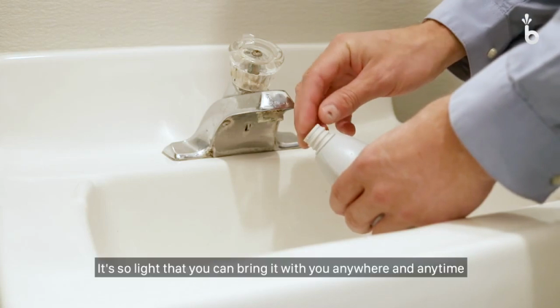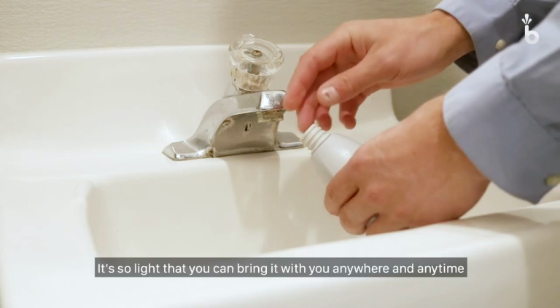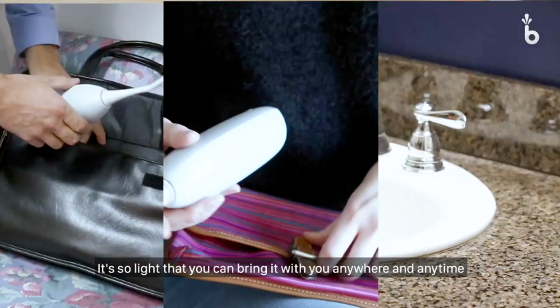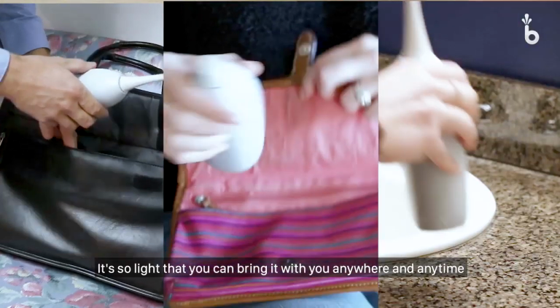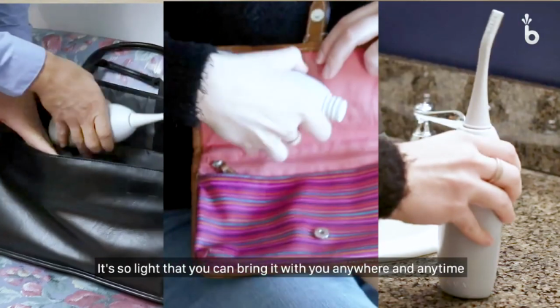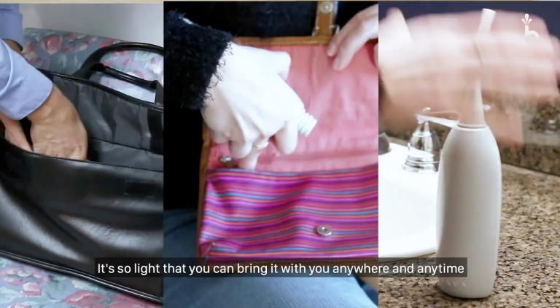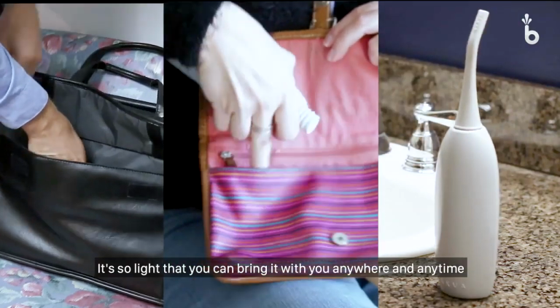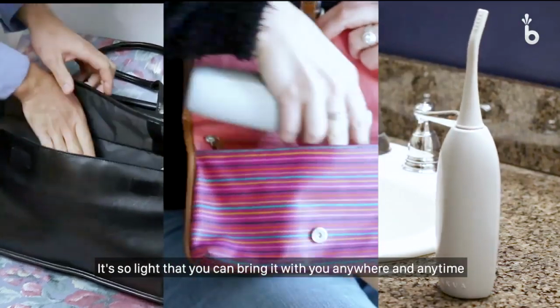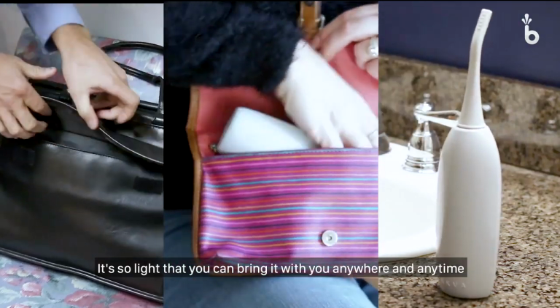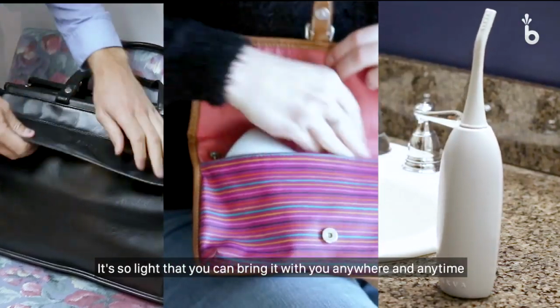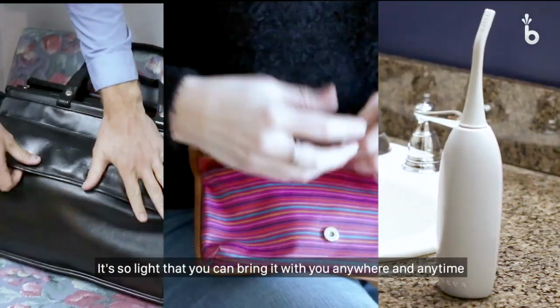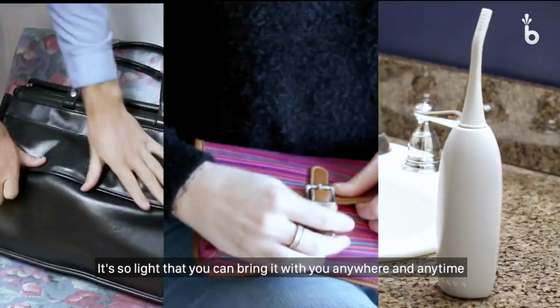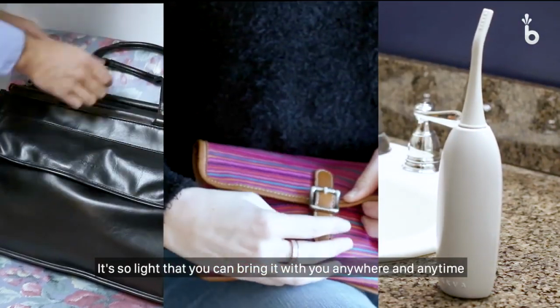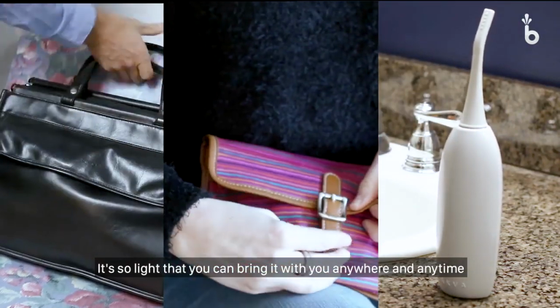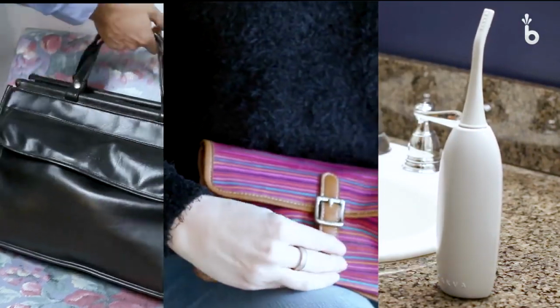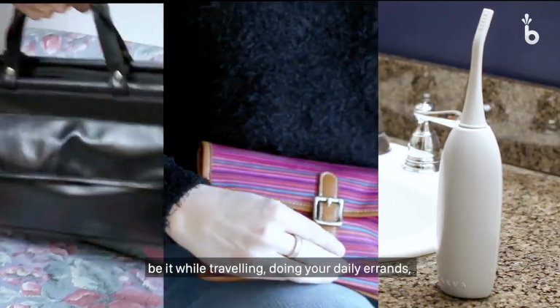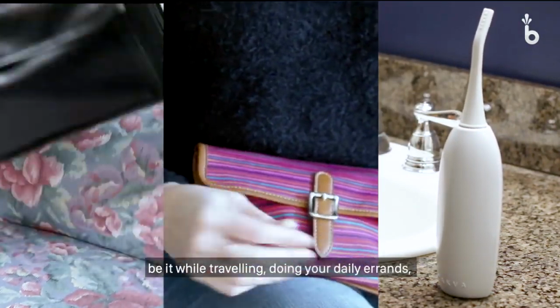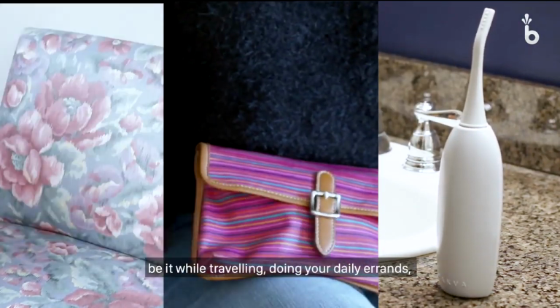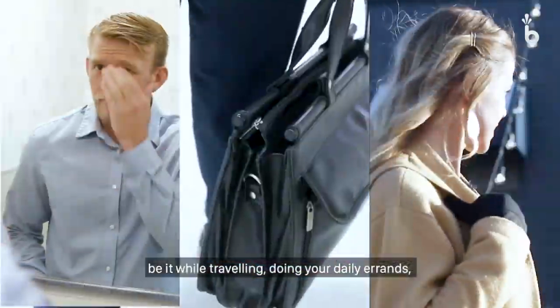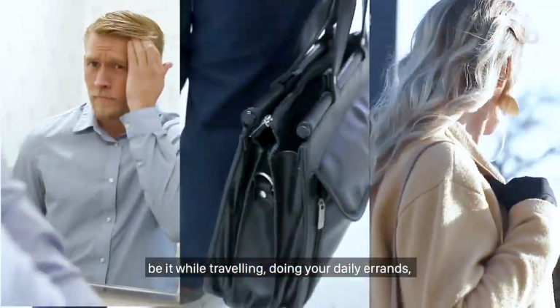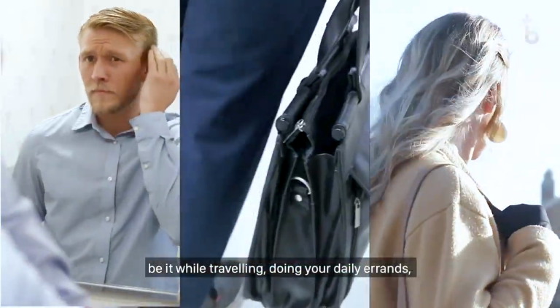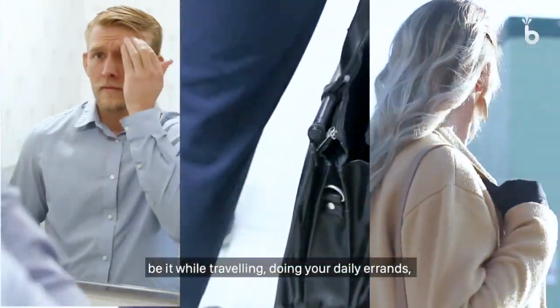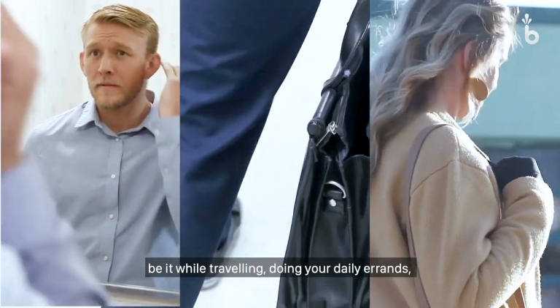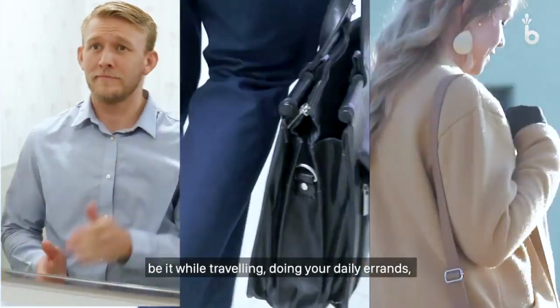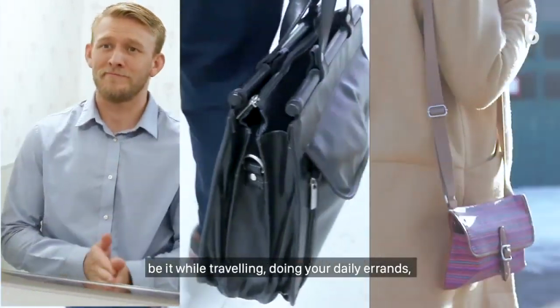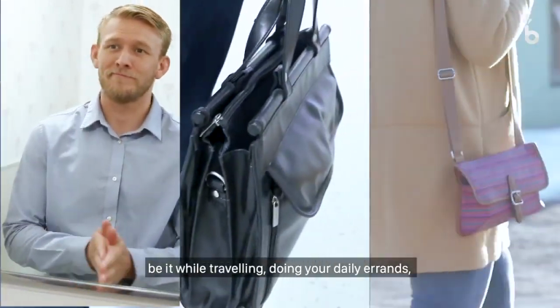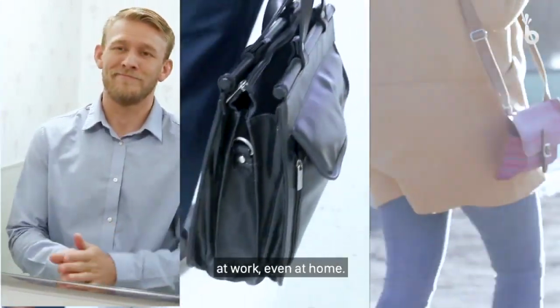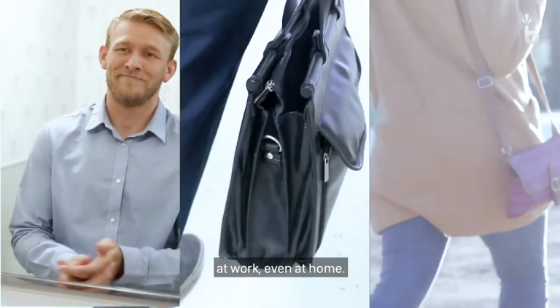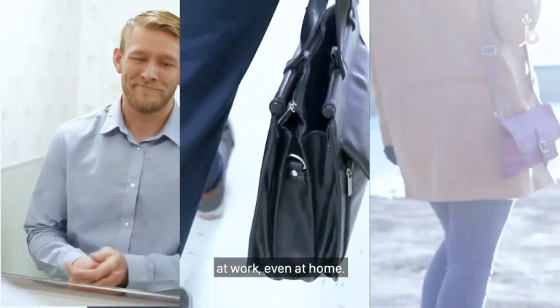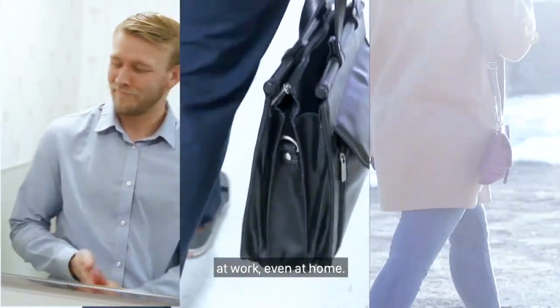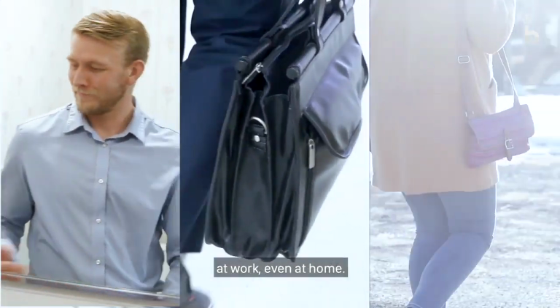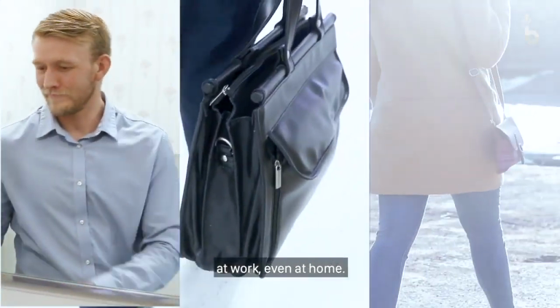It's so light that you can bring it with you anywhere and anytime — be it while traveling, doing your daily errands, at work, even at home.